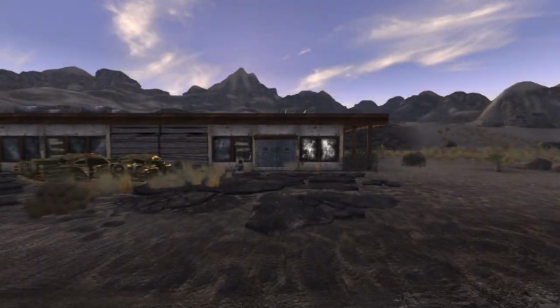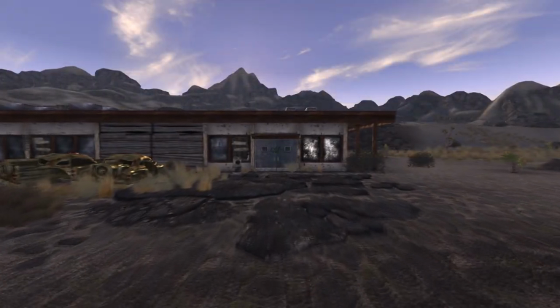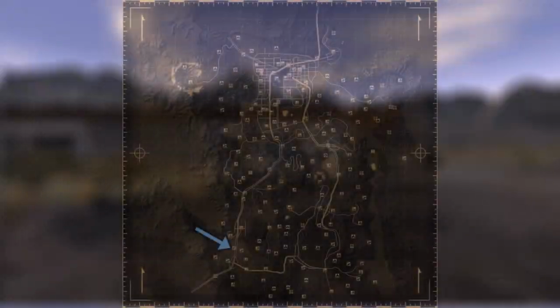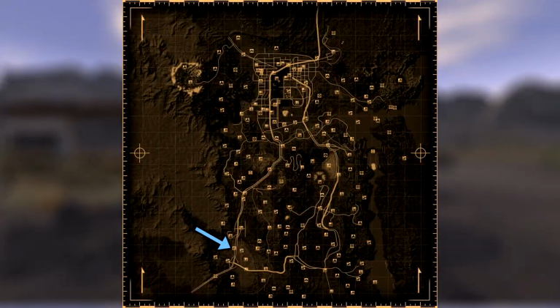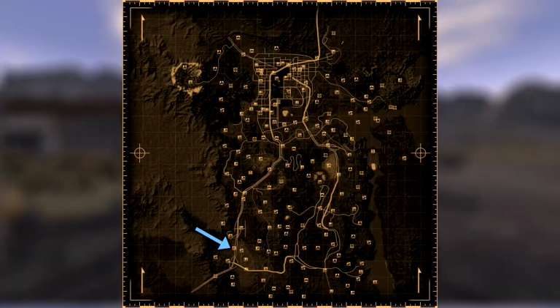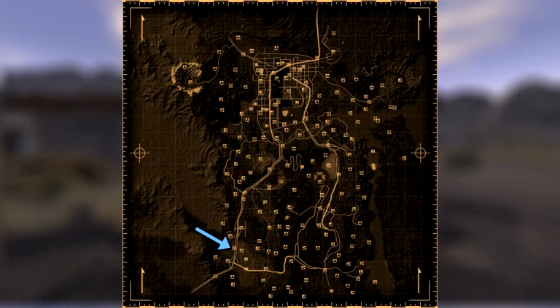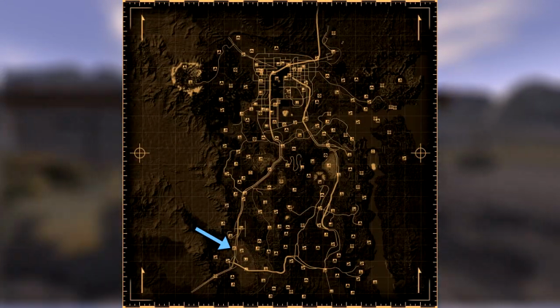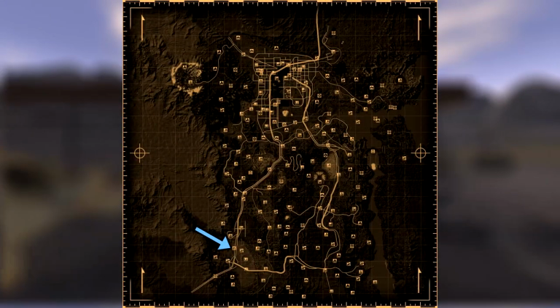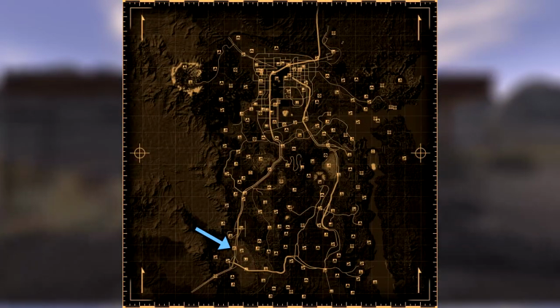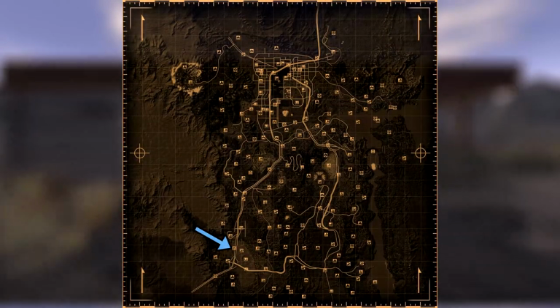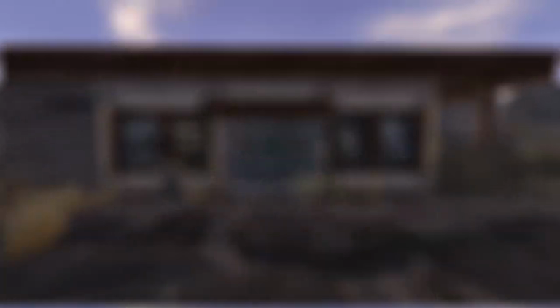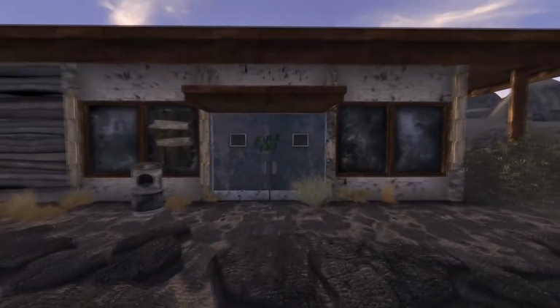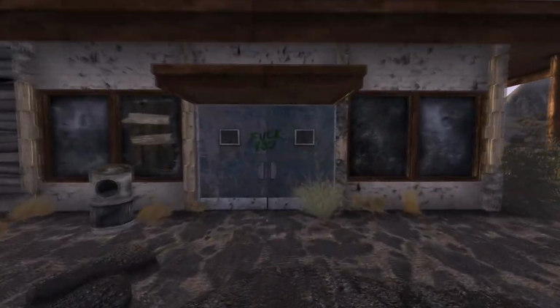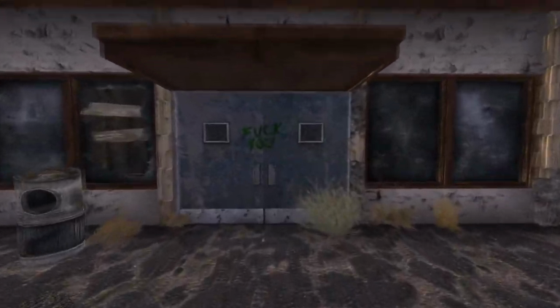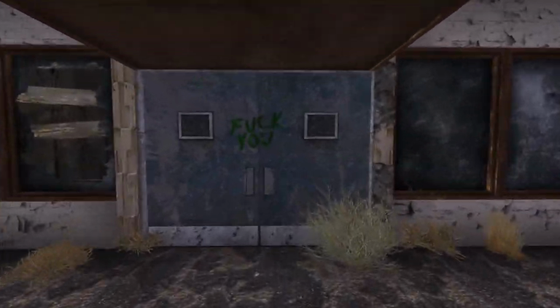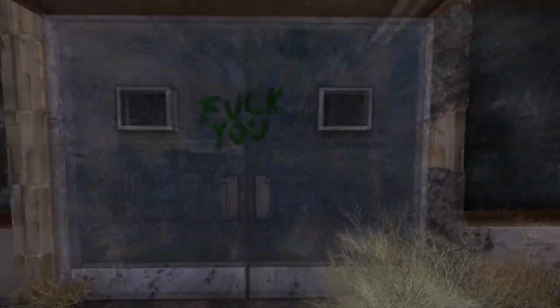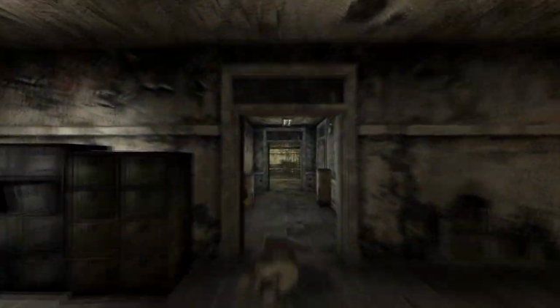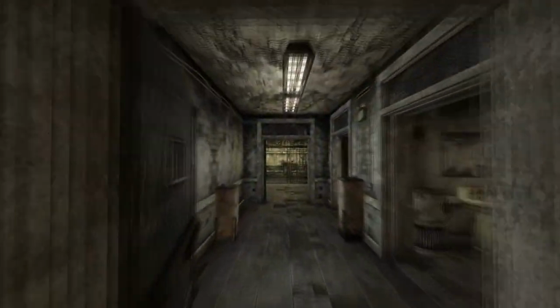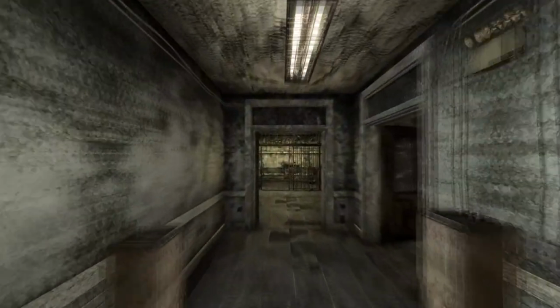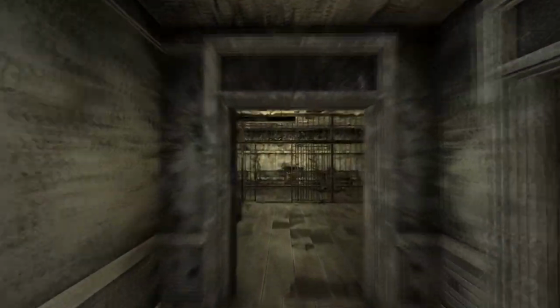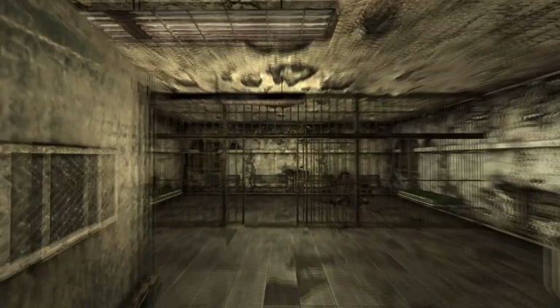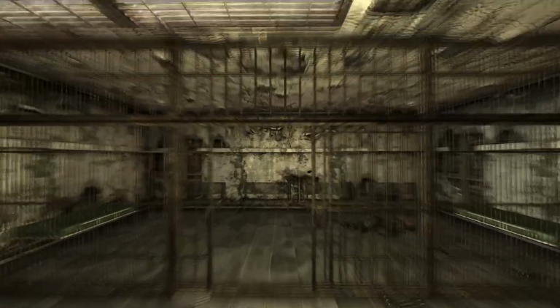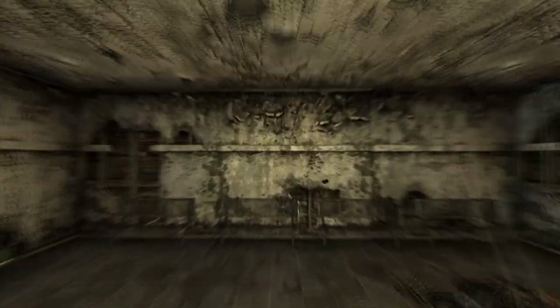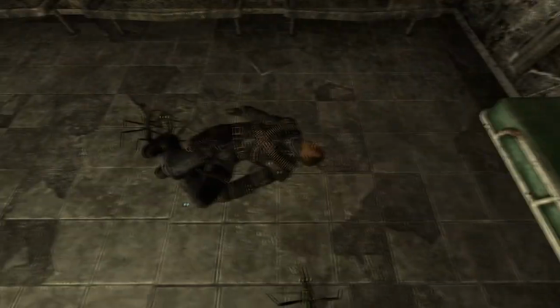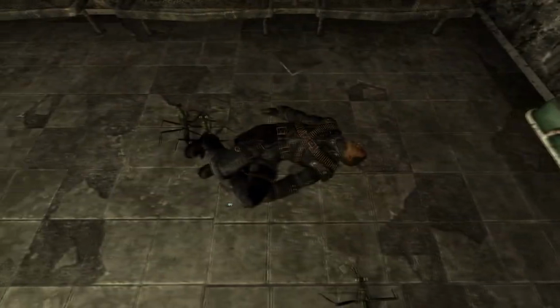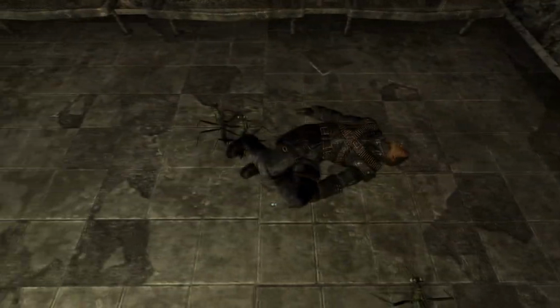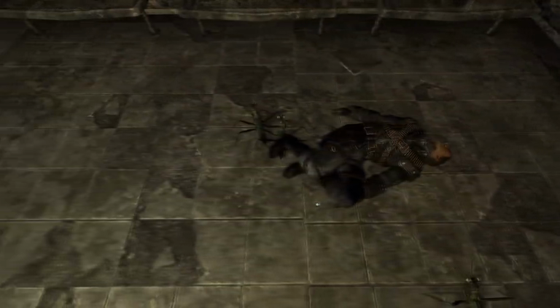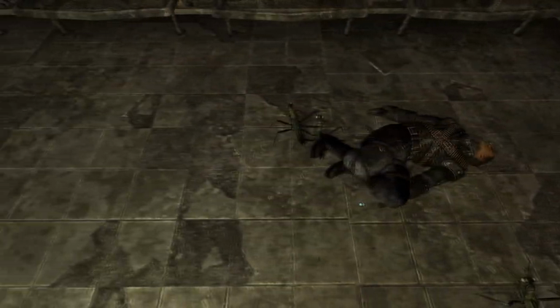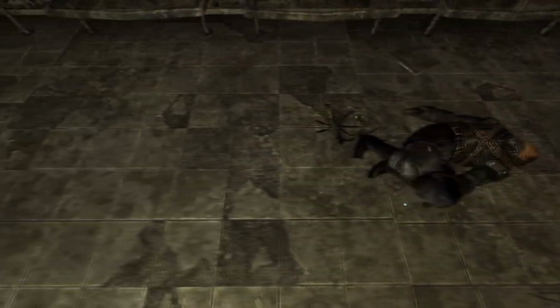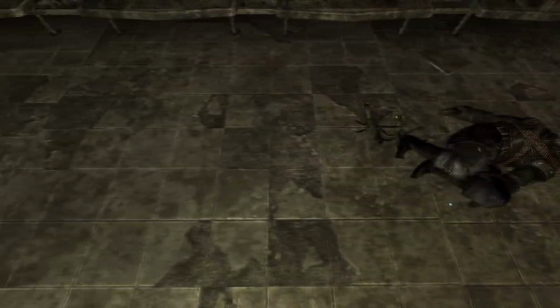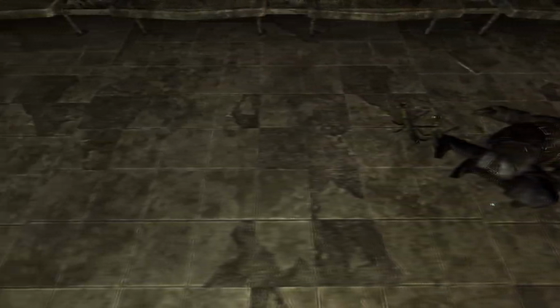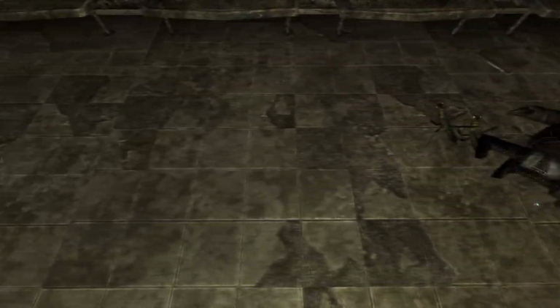Next up is the Nevada Highway Patrol Station. Make your way into the building and head through to the jail cells. Next to a corpse on the floor will be the cap.